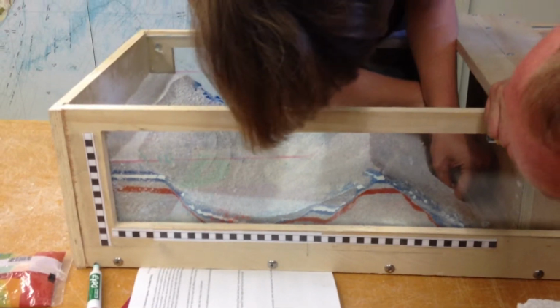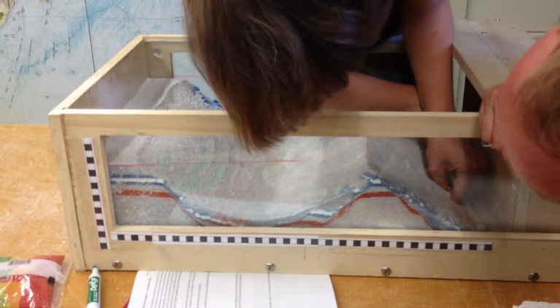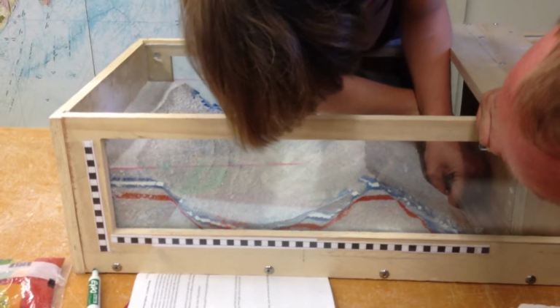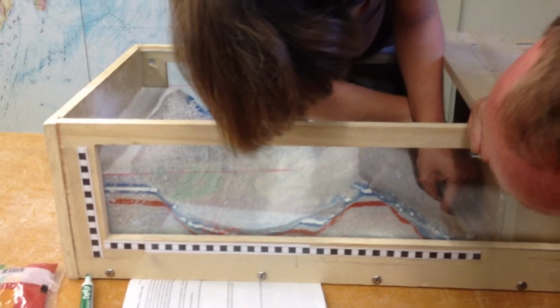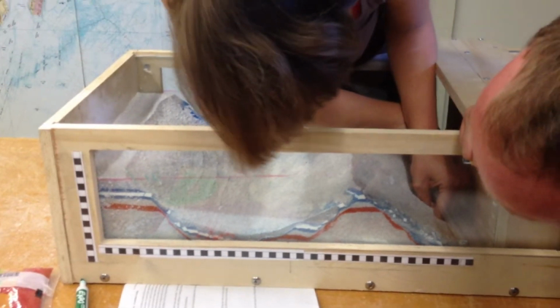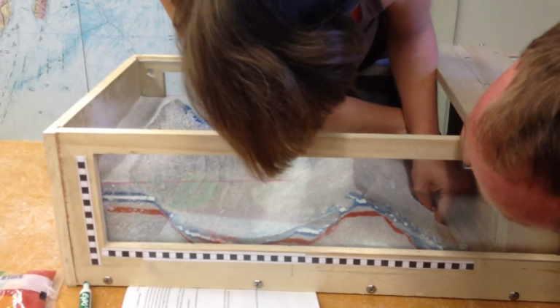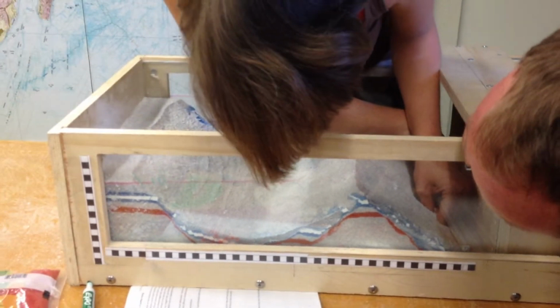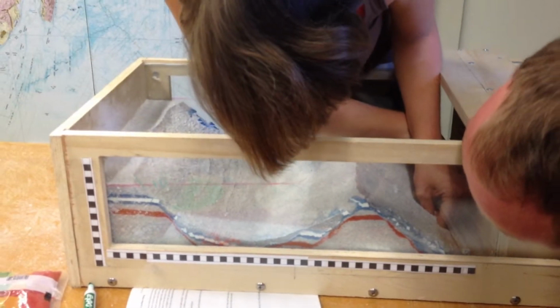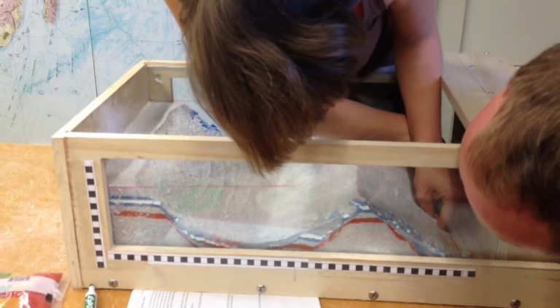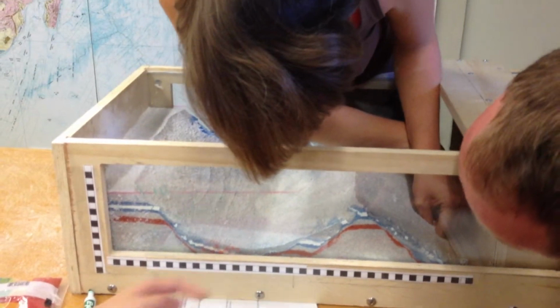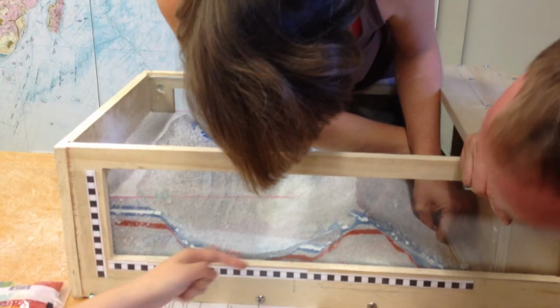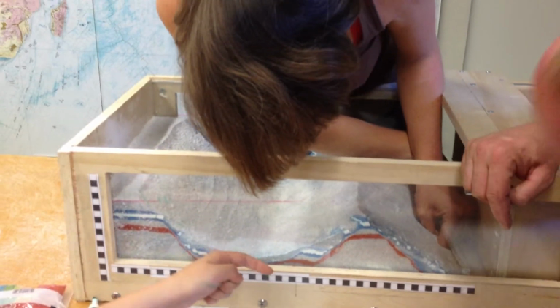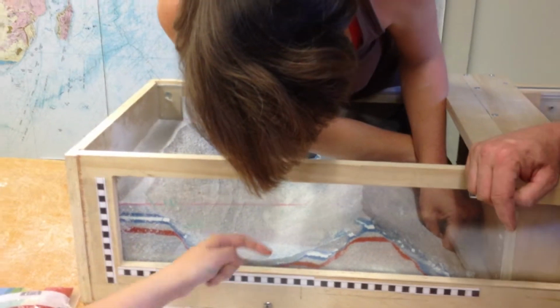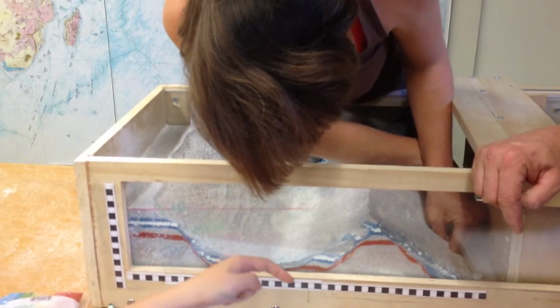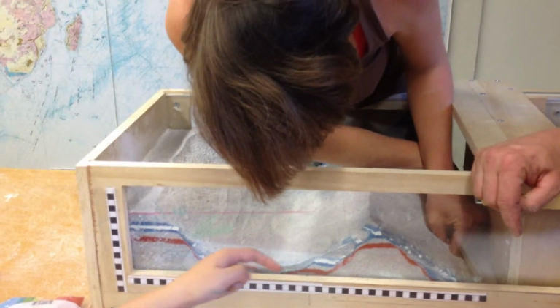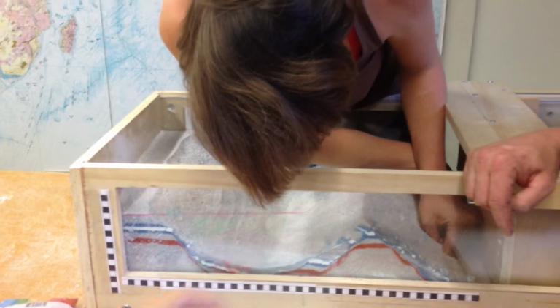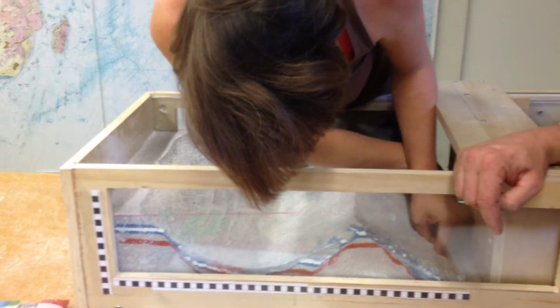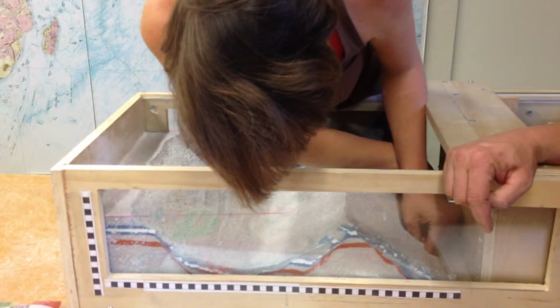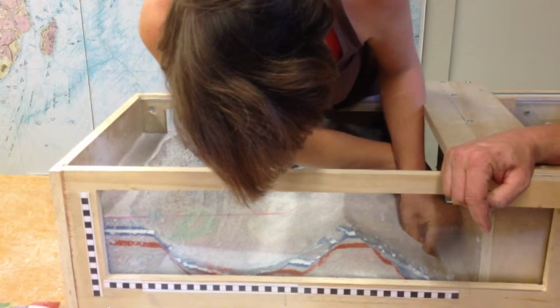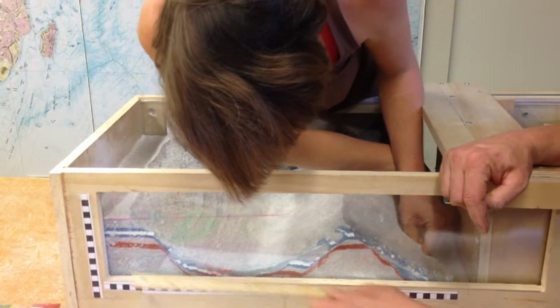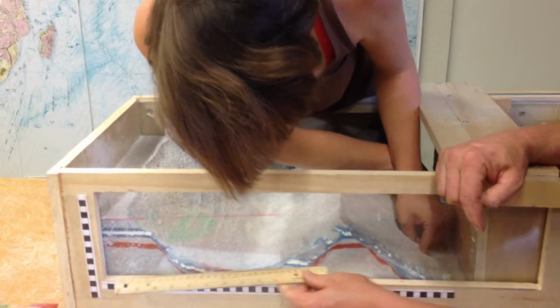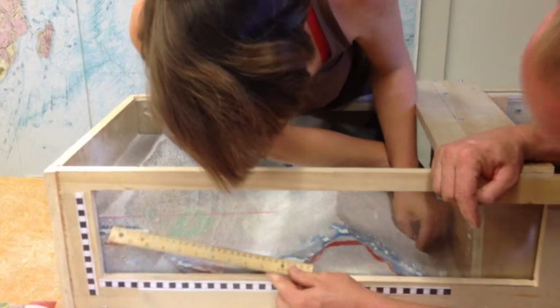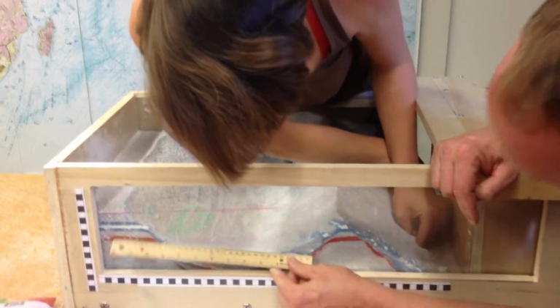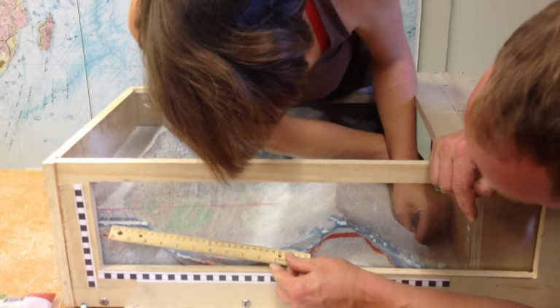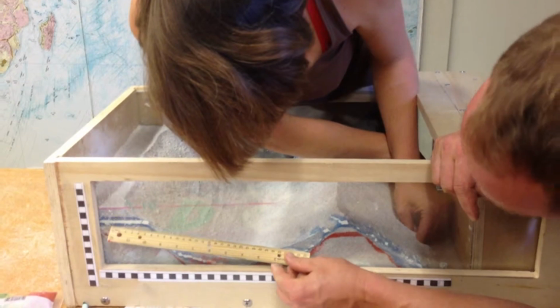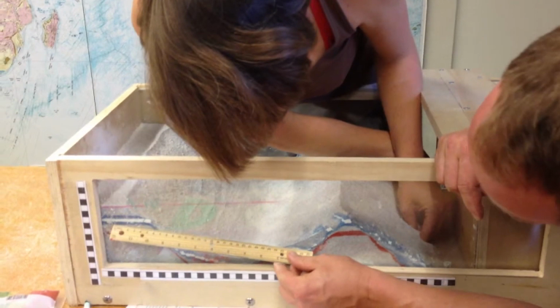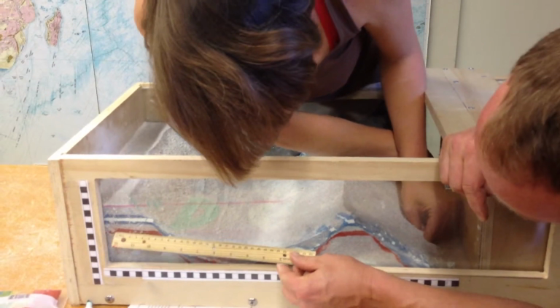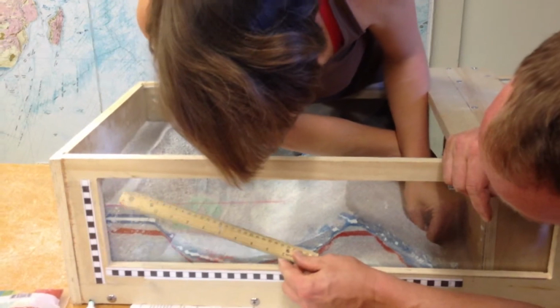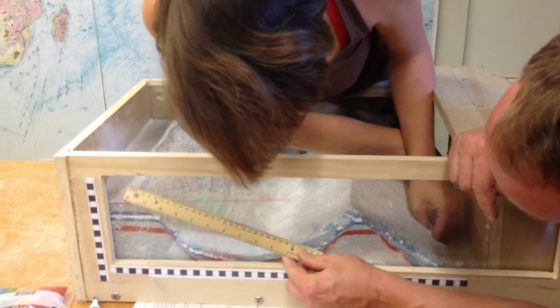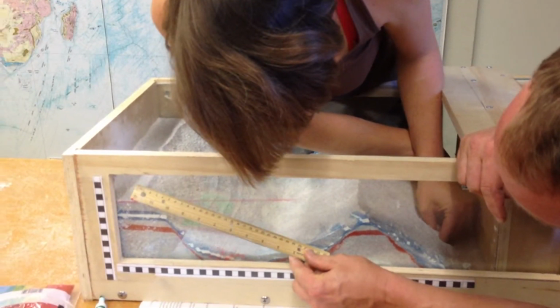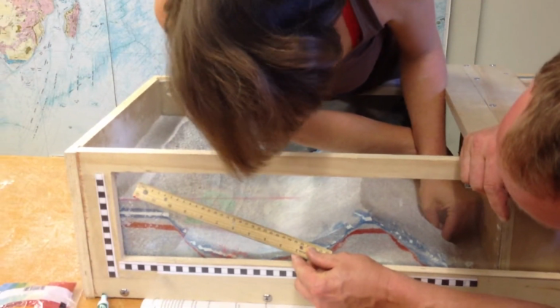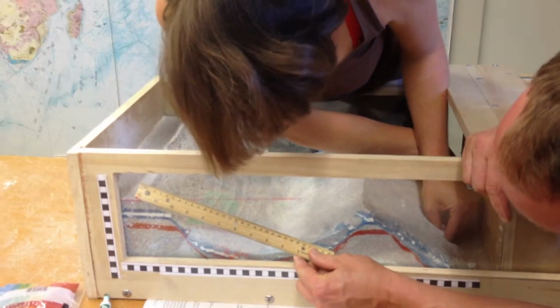You see that? Yeah, it's tilting this way. About this angle.